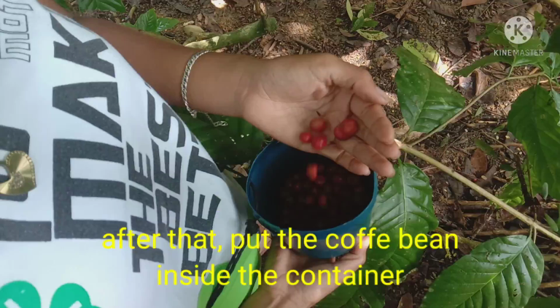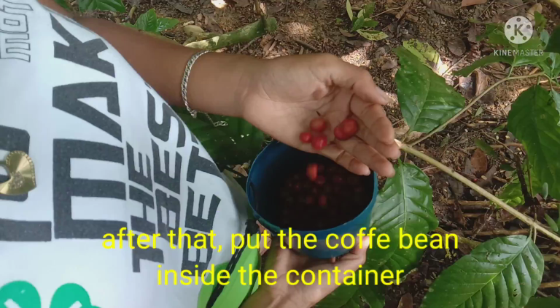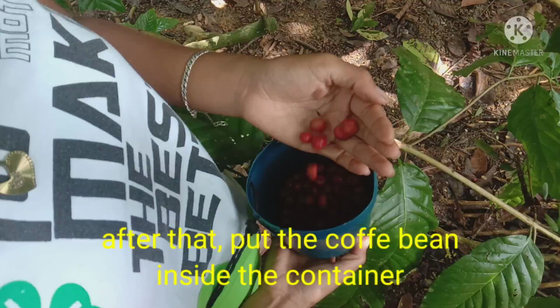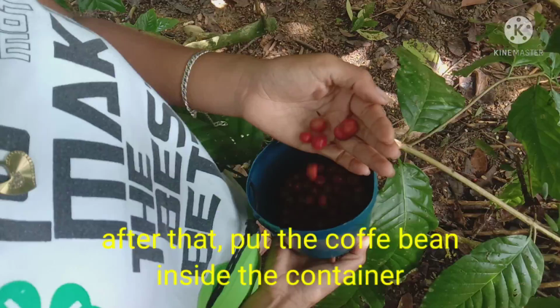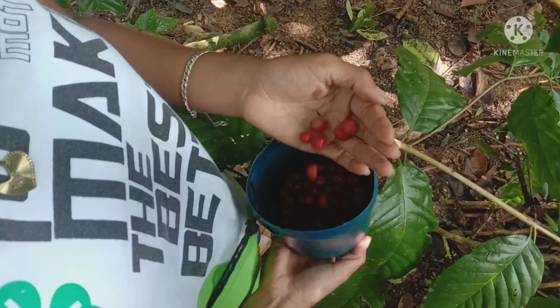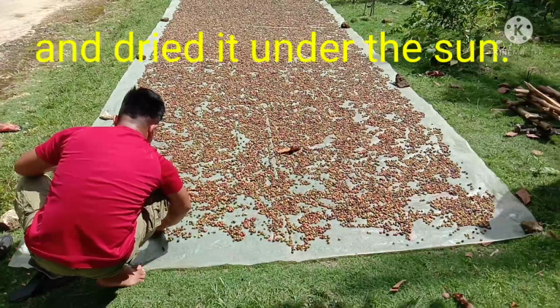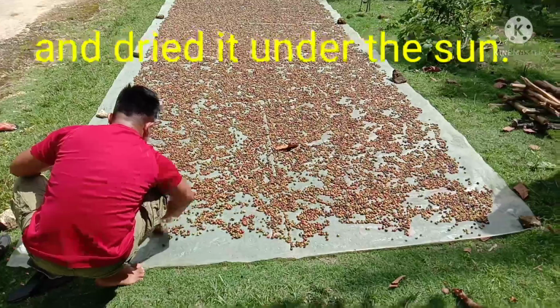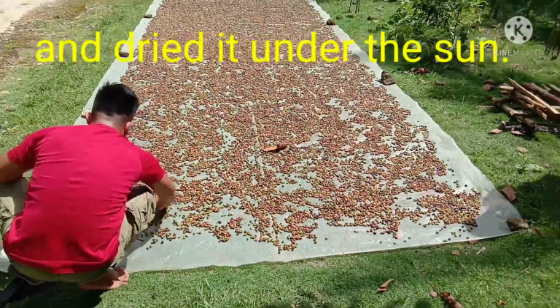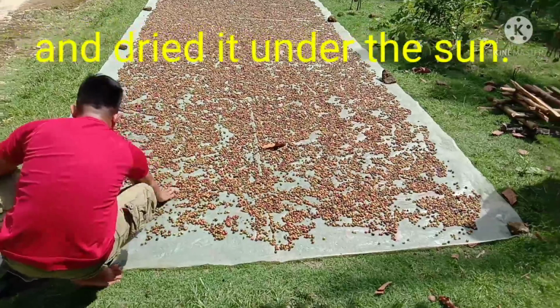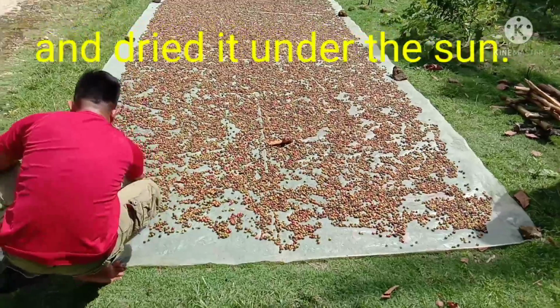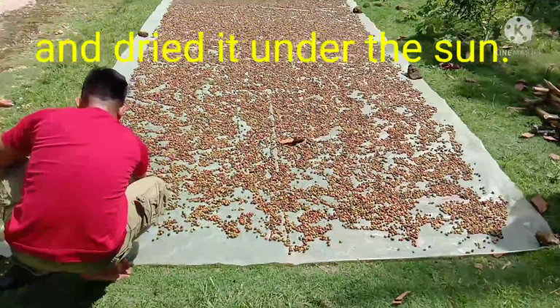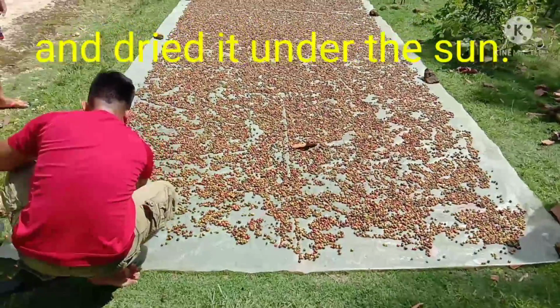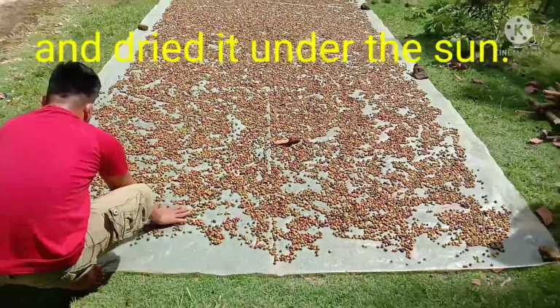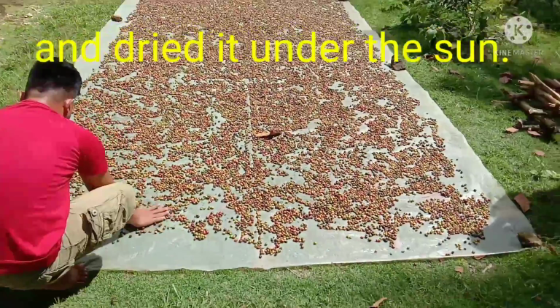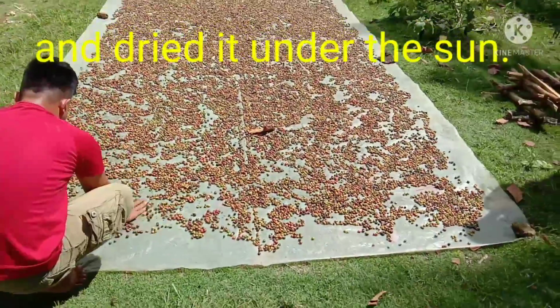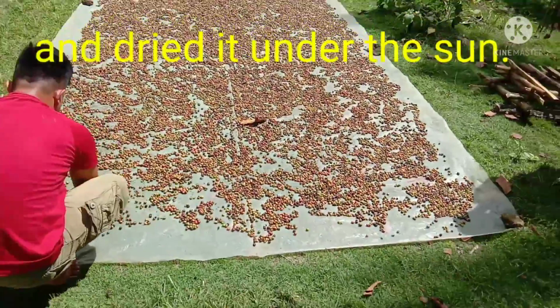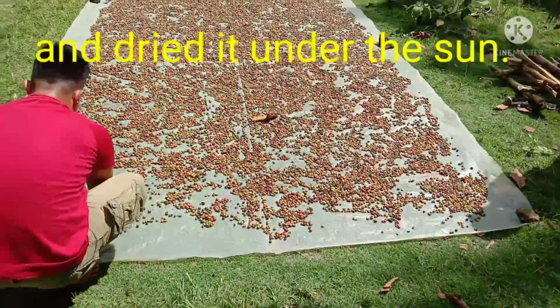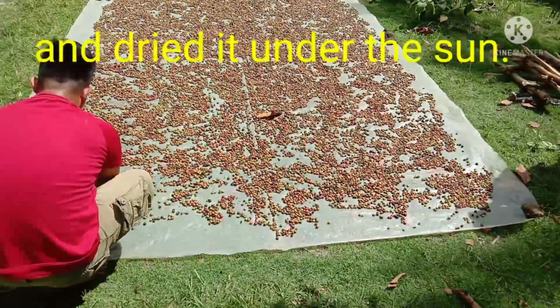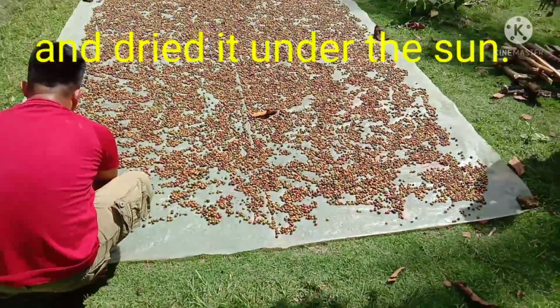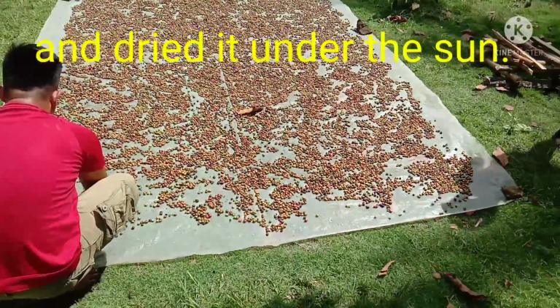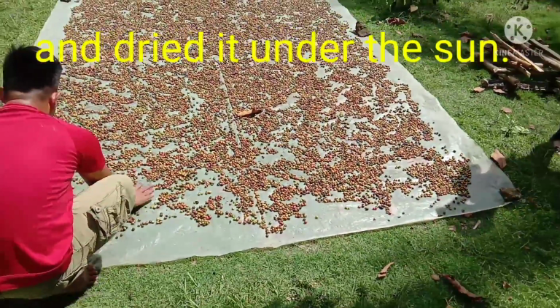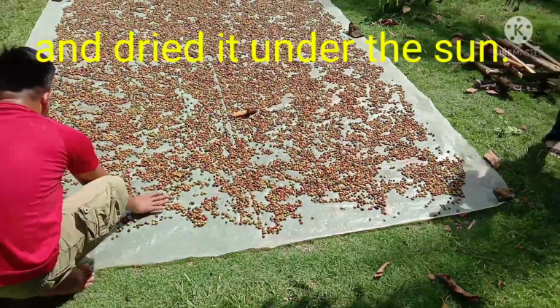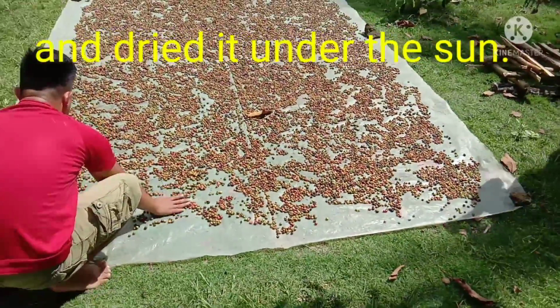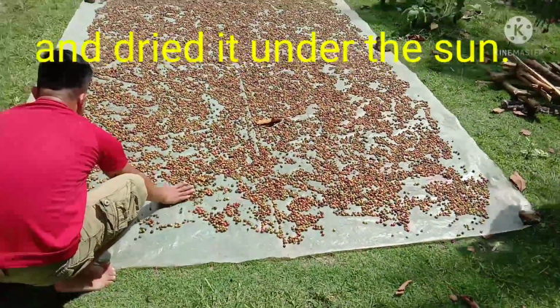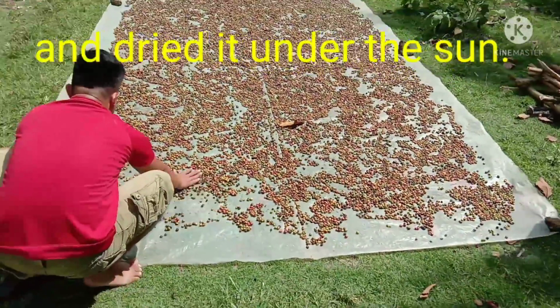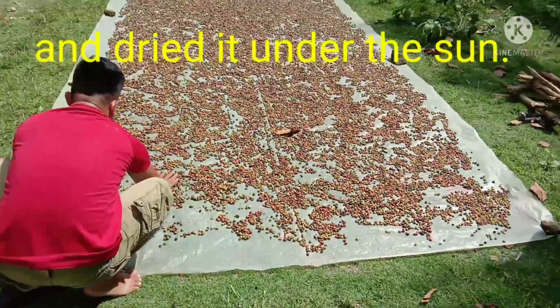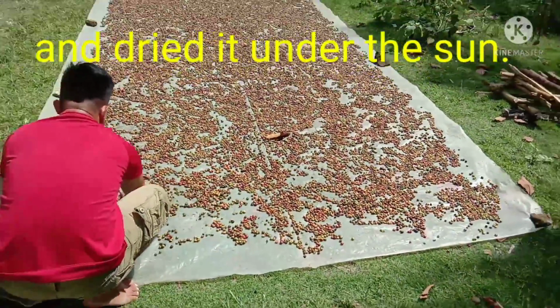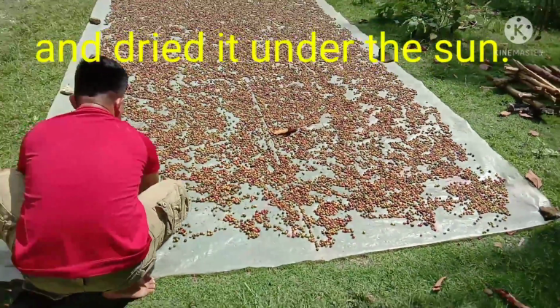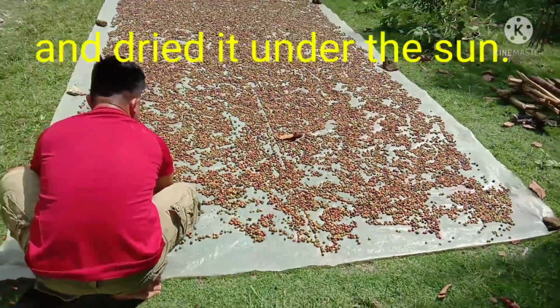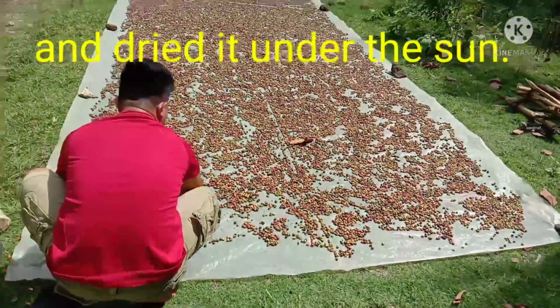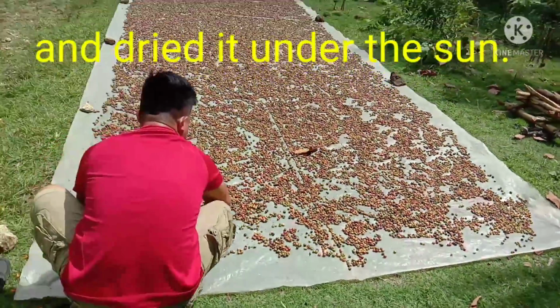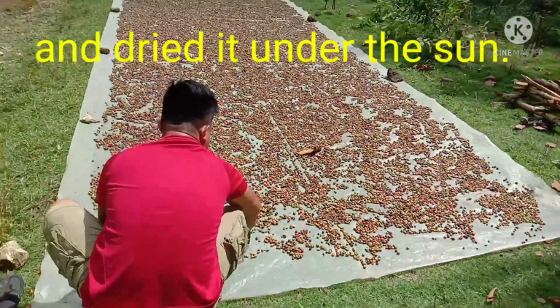This method is used for harvesting the coffee. It's a very good way.